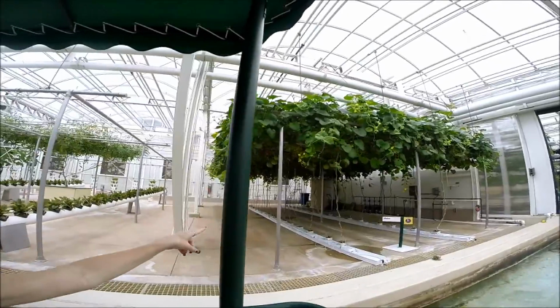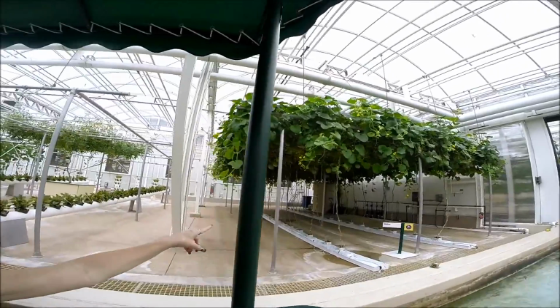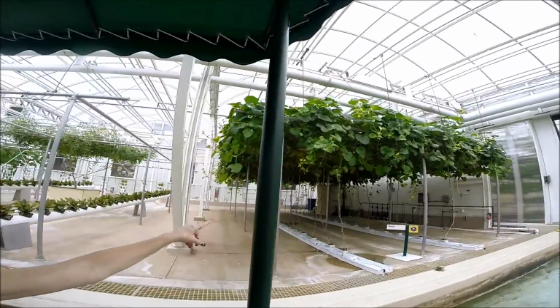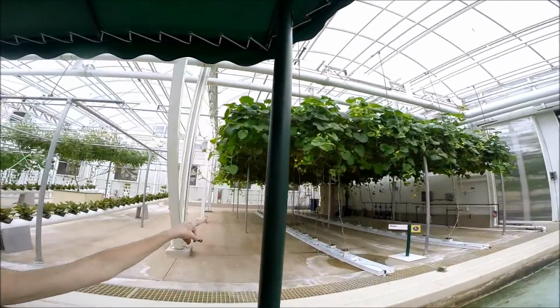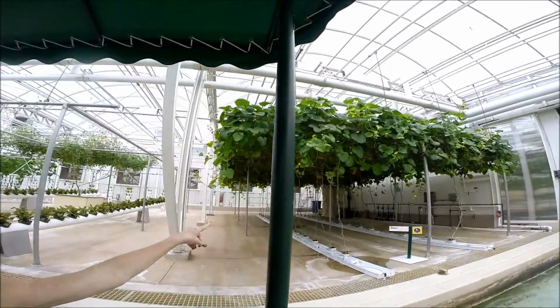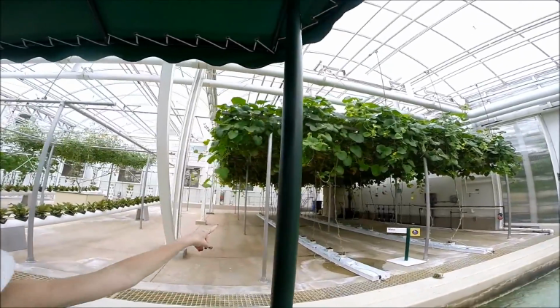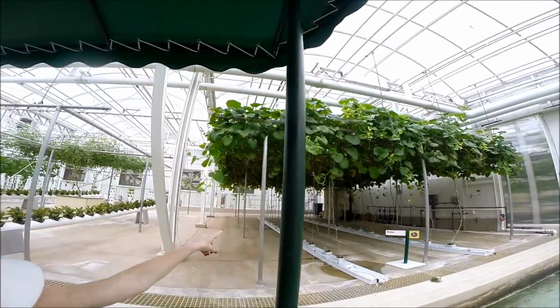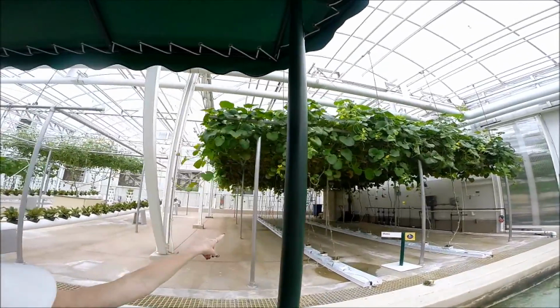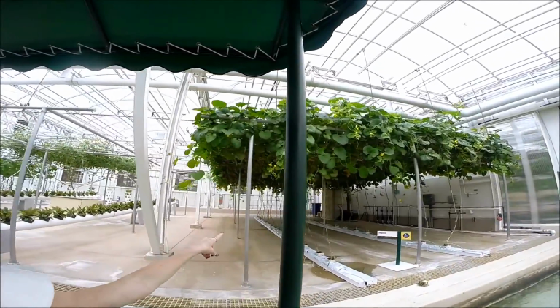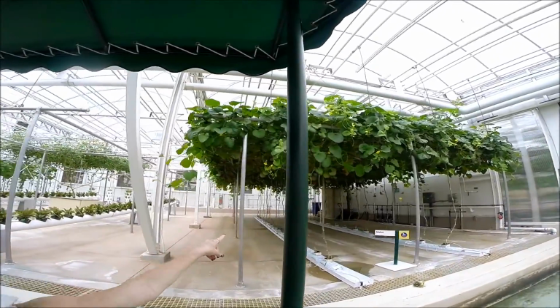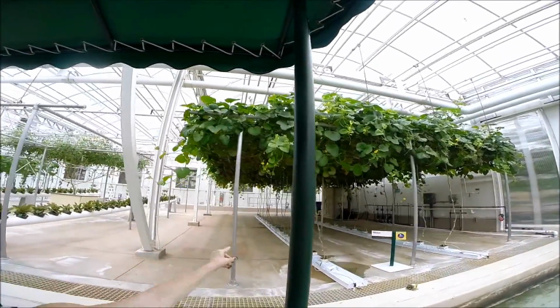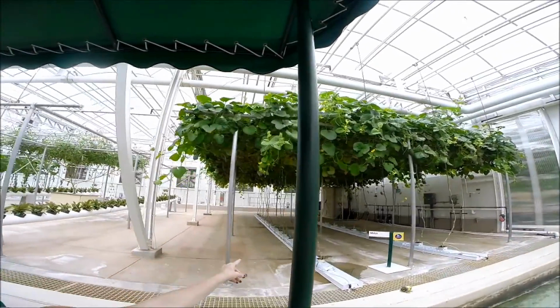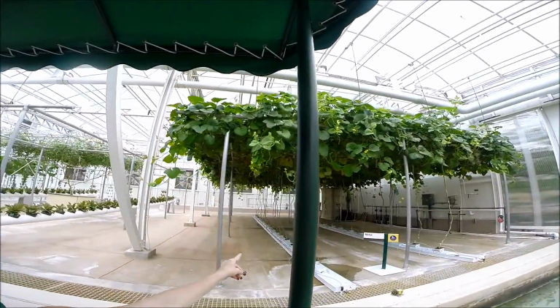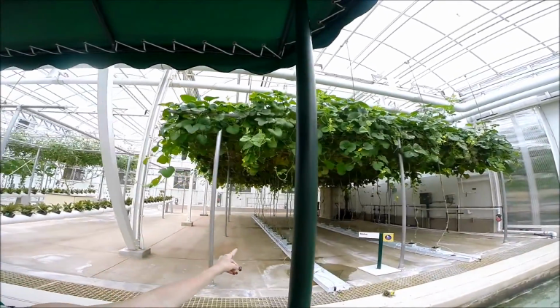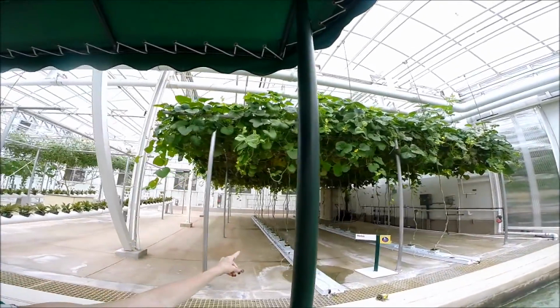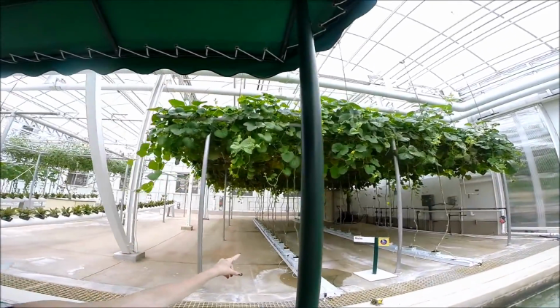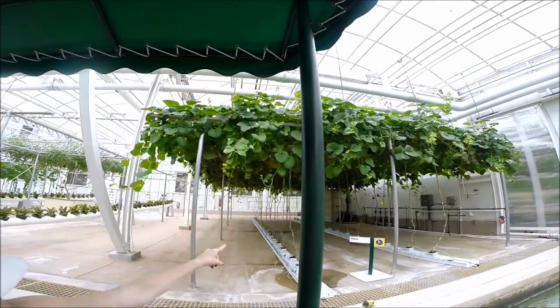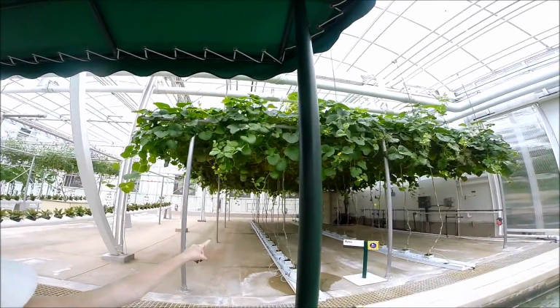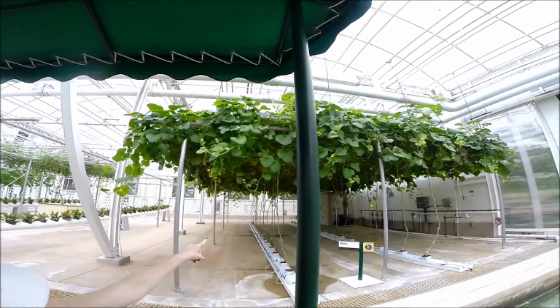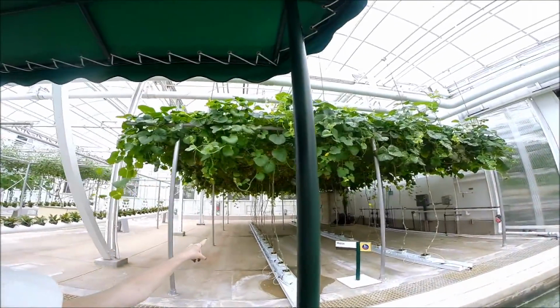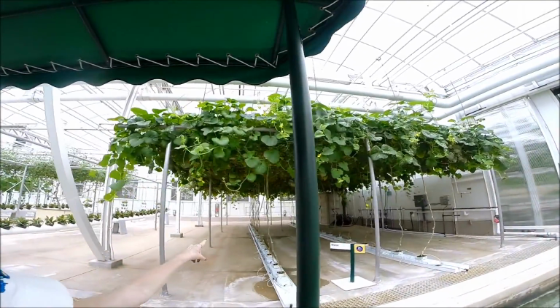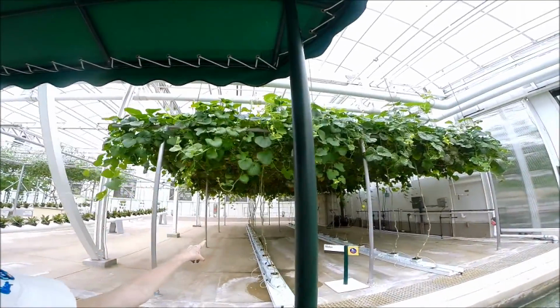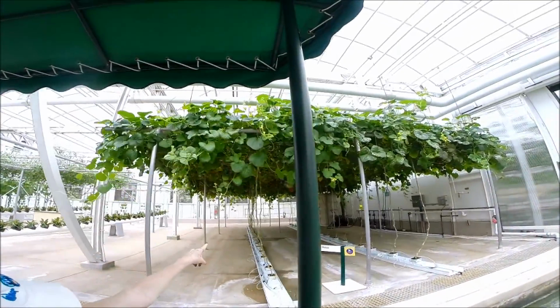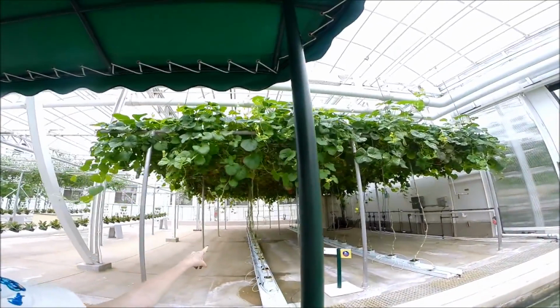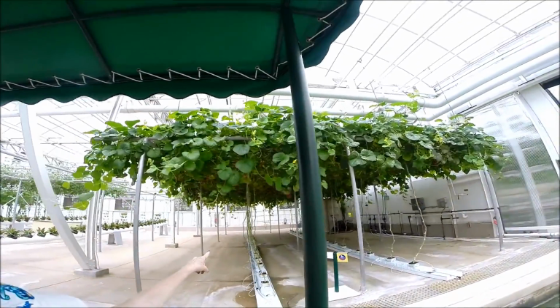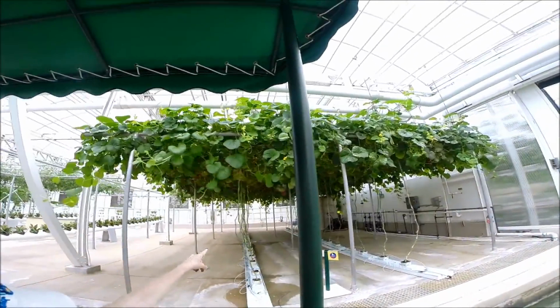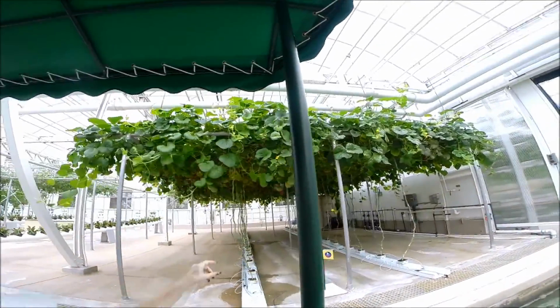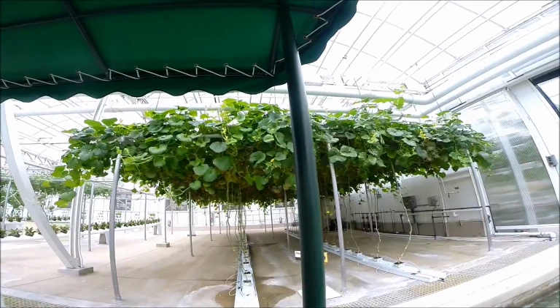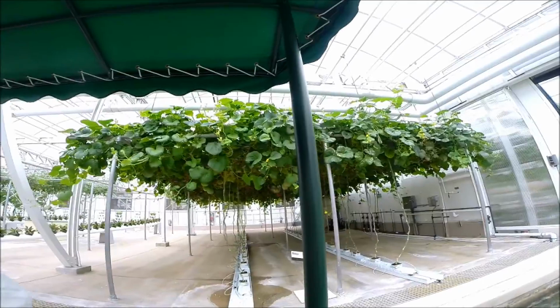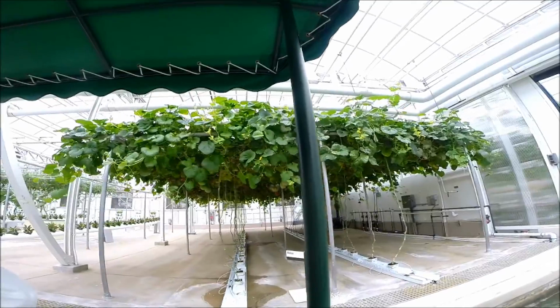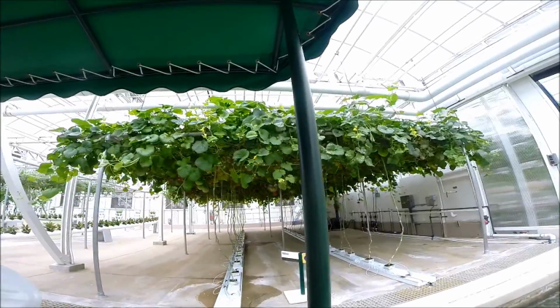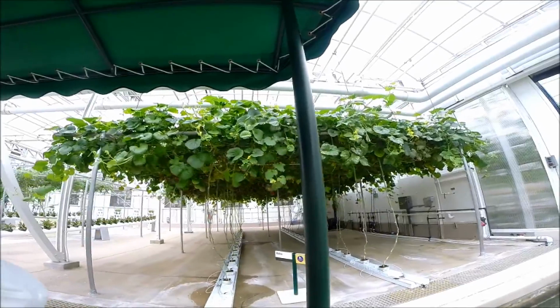By growing these plants vertically, we can increase the yield while better controlling diseases.